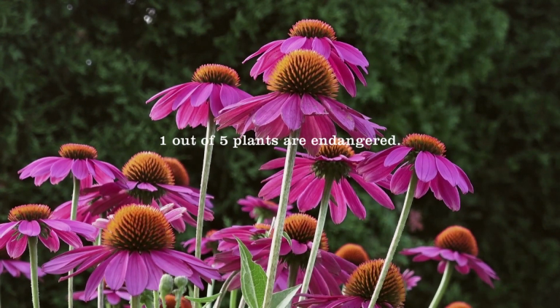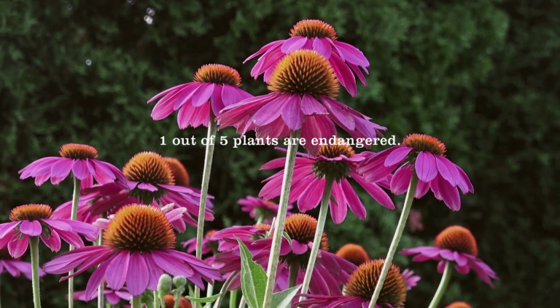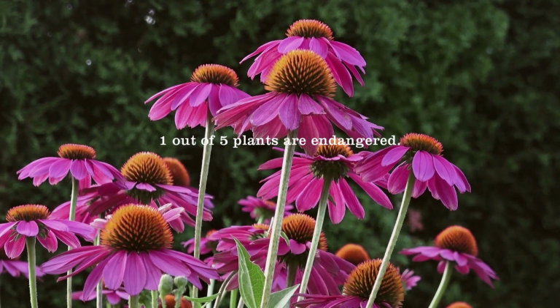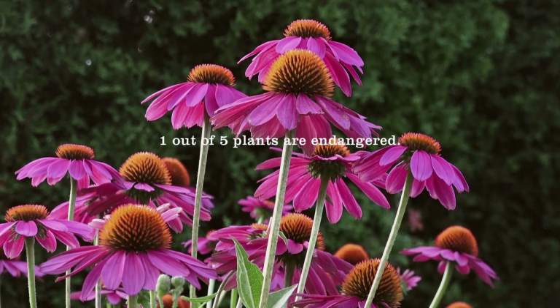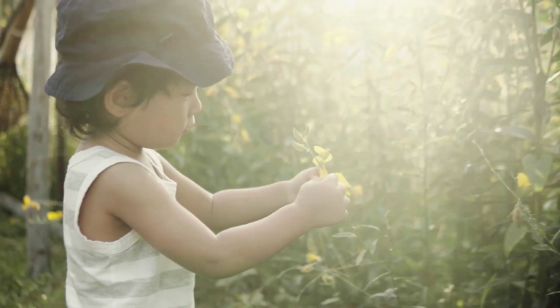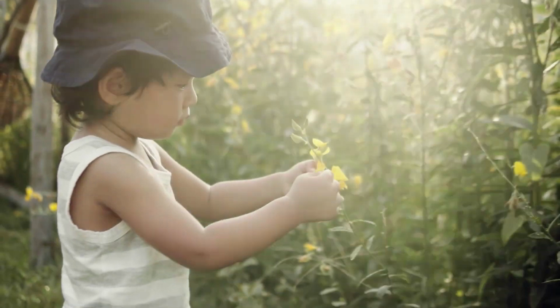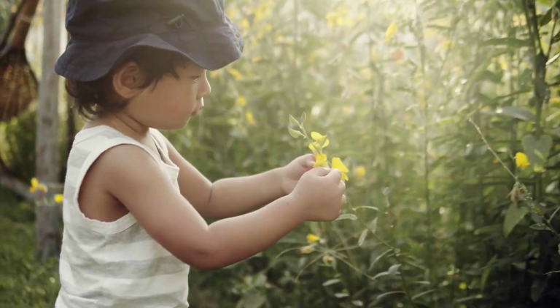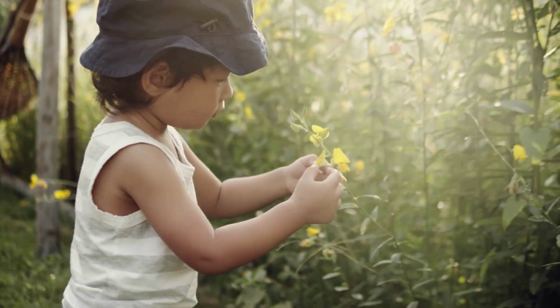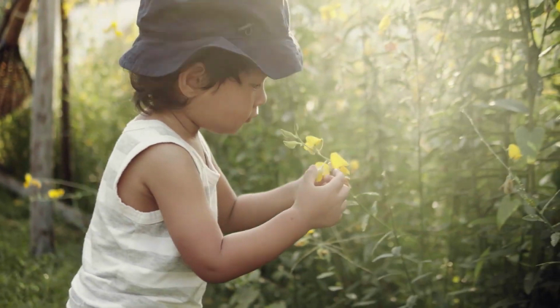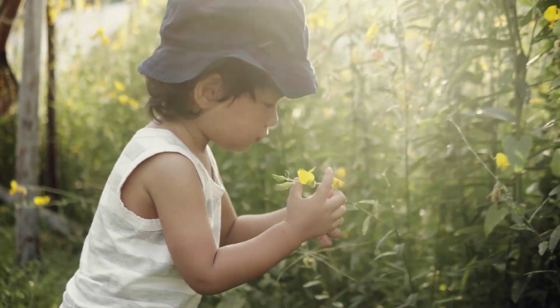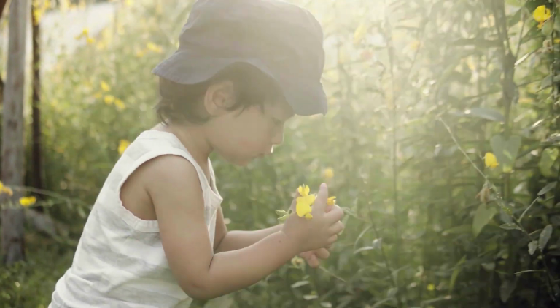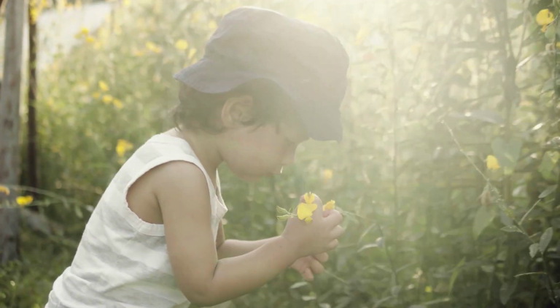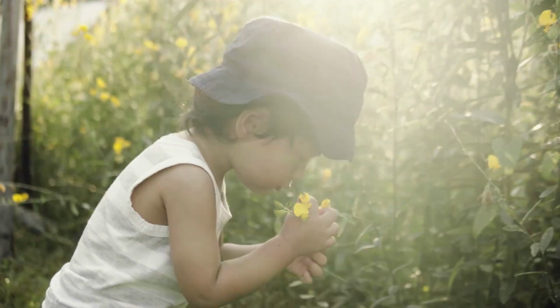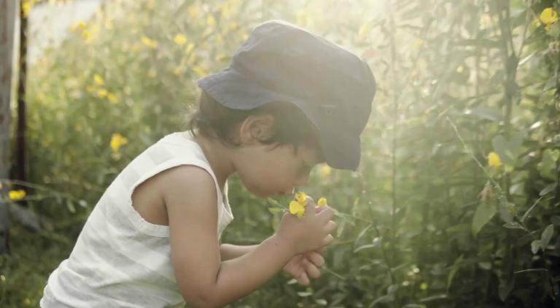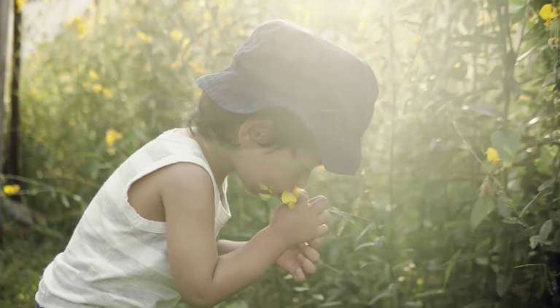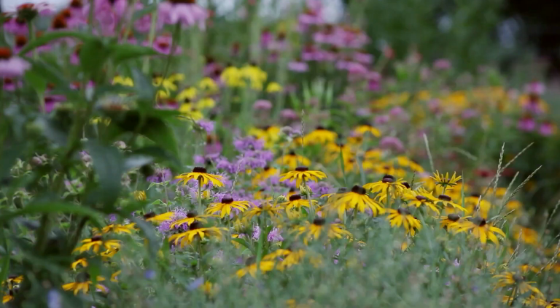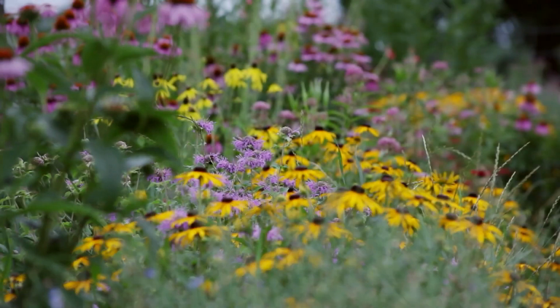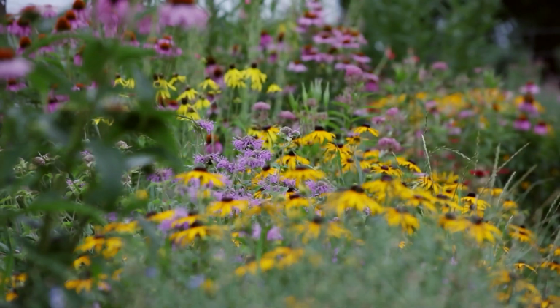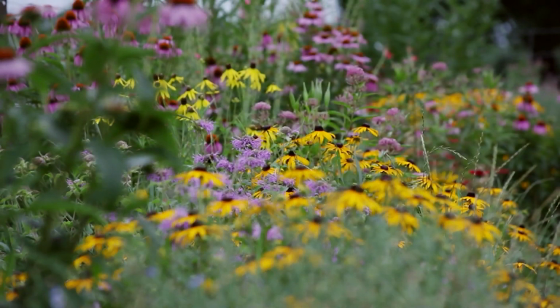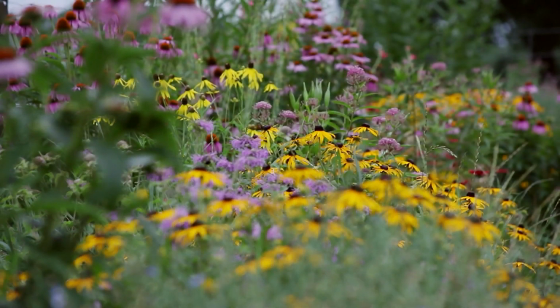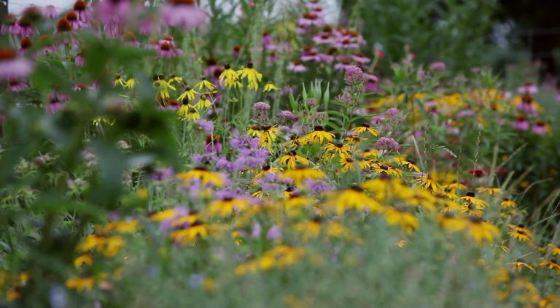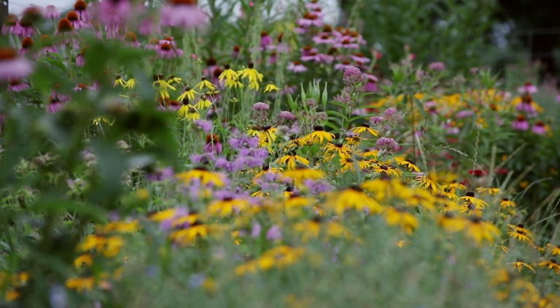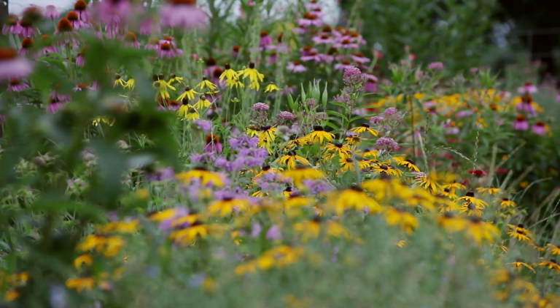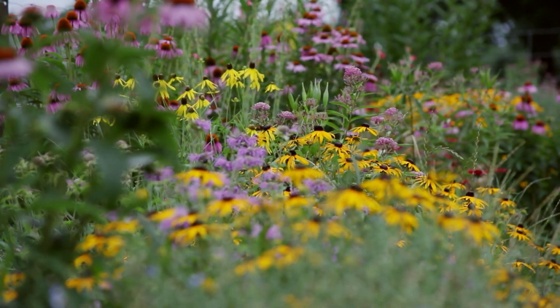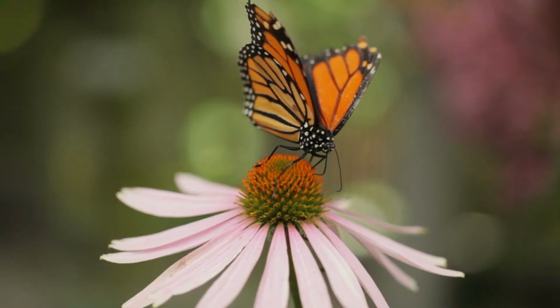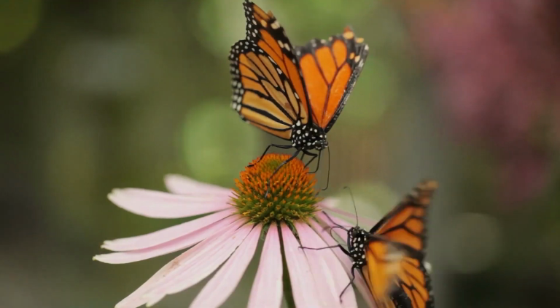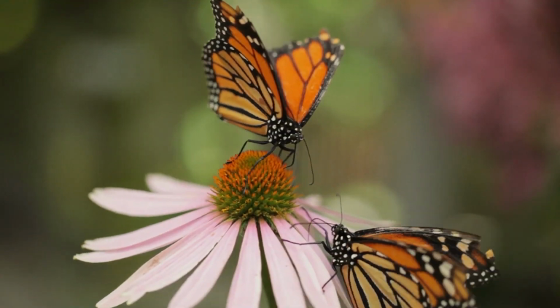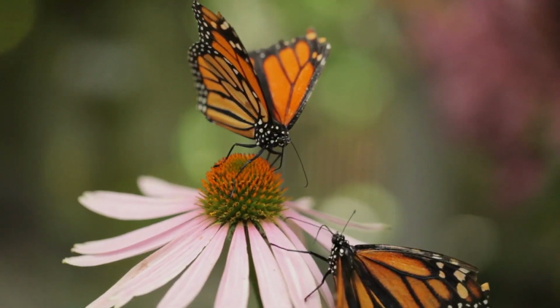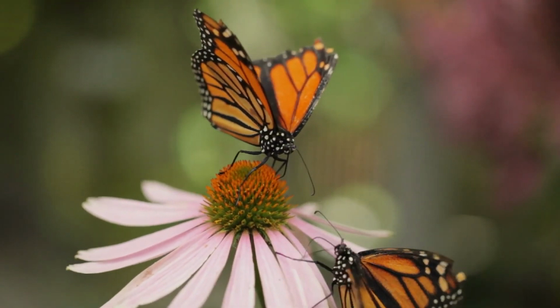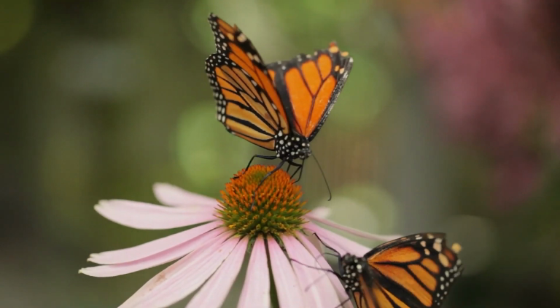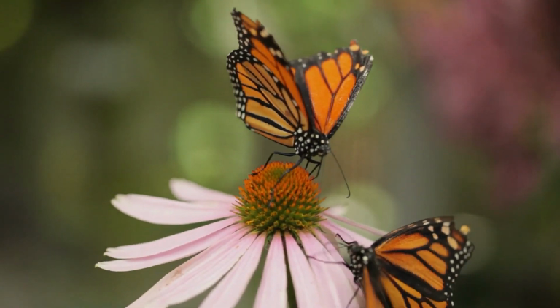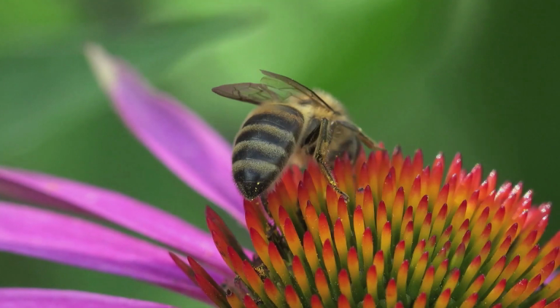When we lose a plant species, we risk losing more than that. We also risk losing all the species that depend on them.